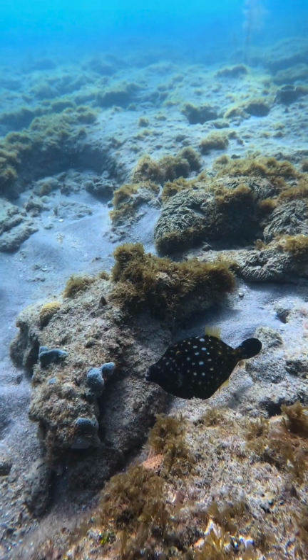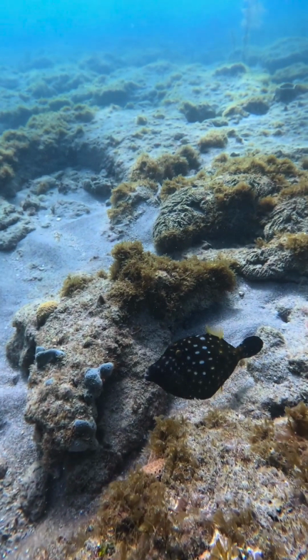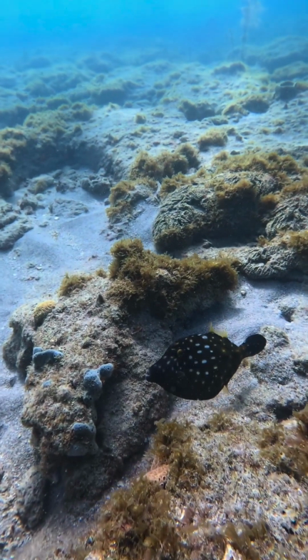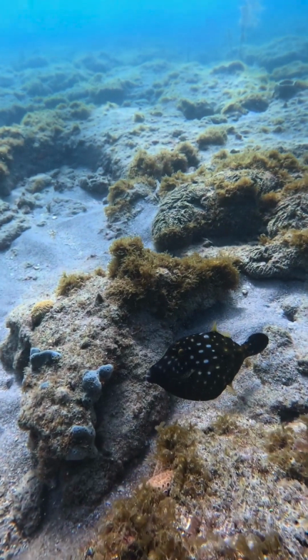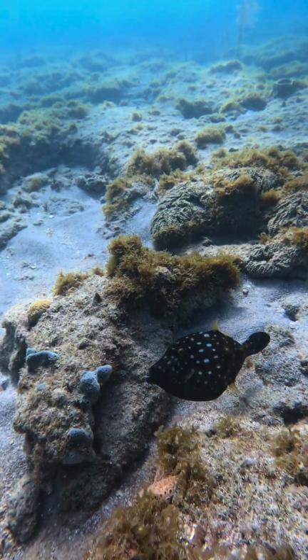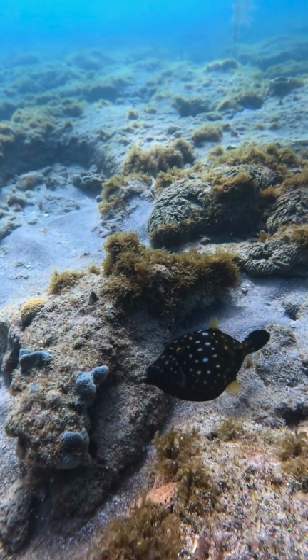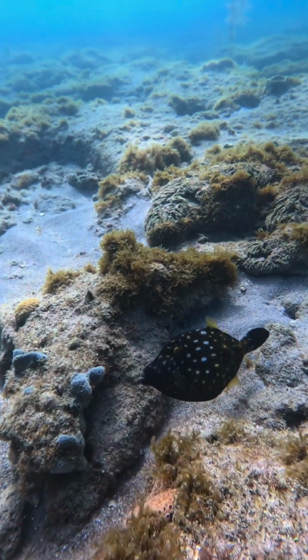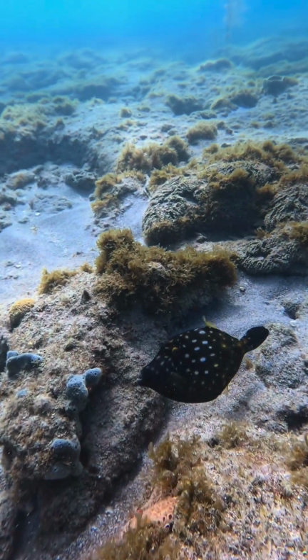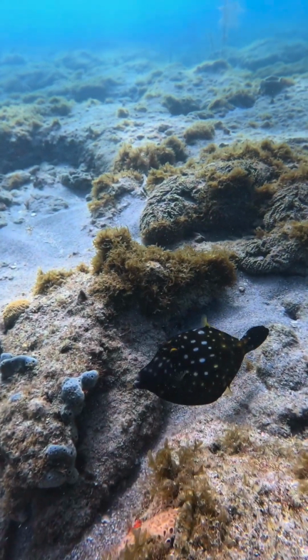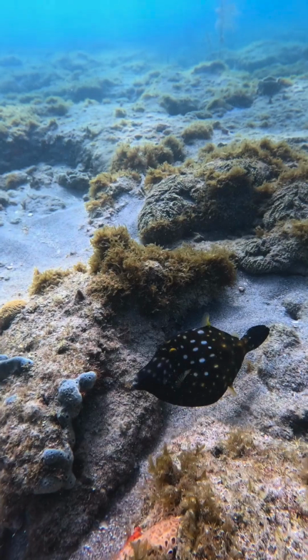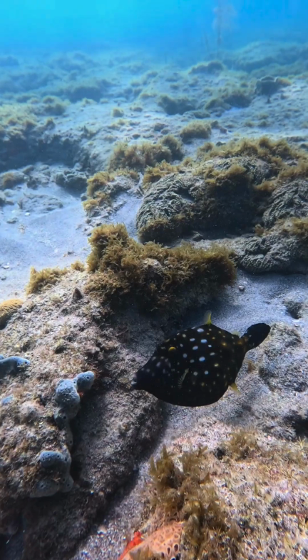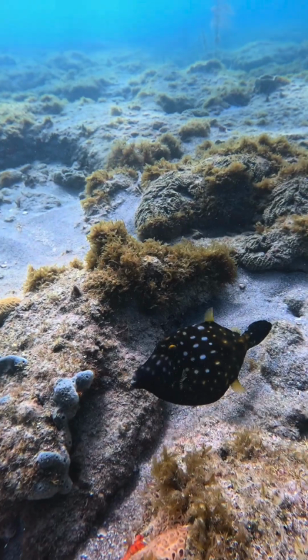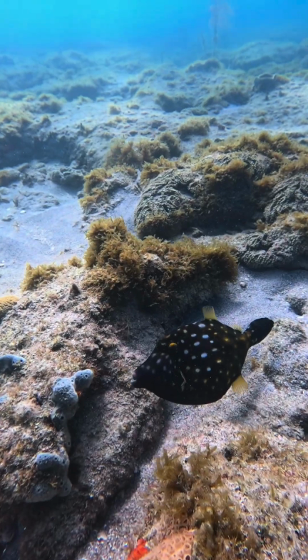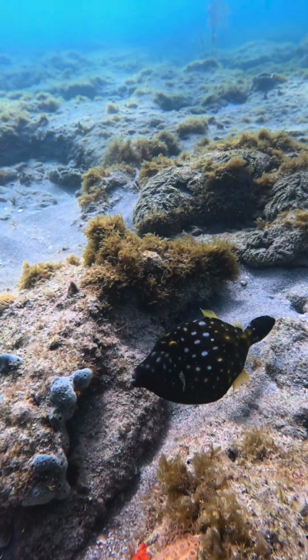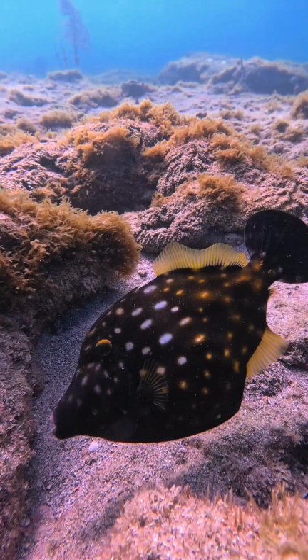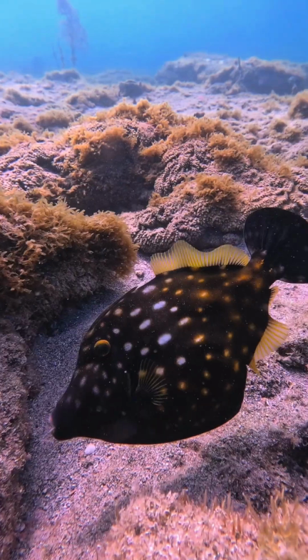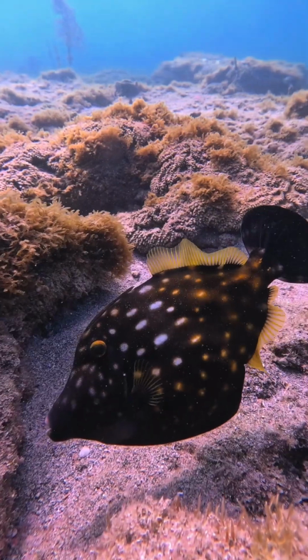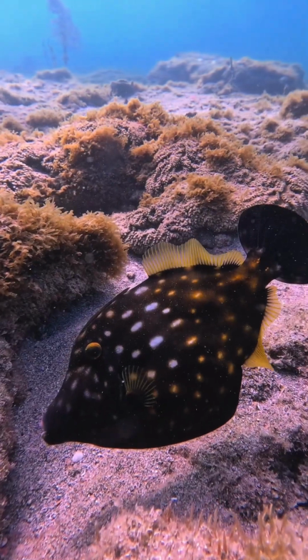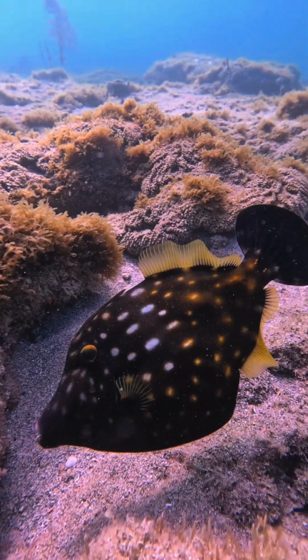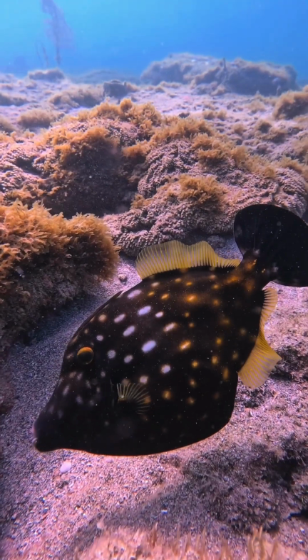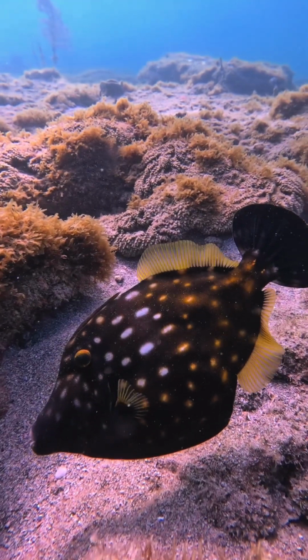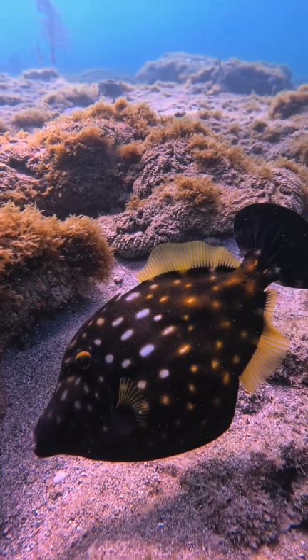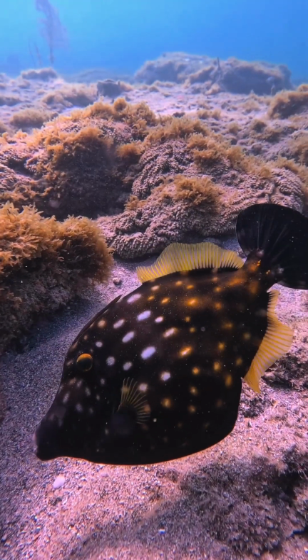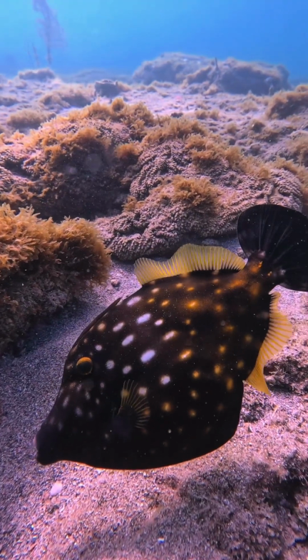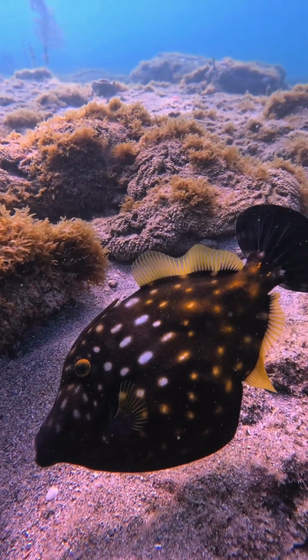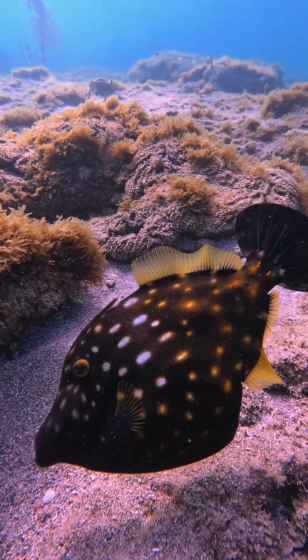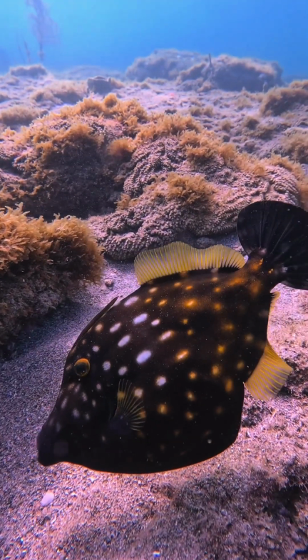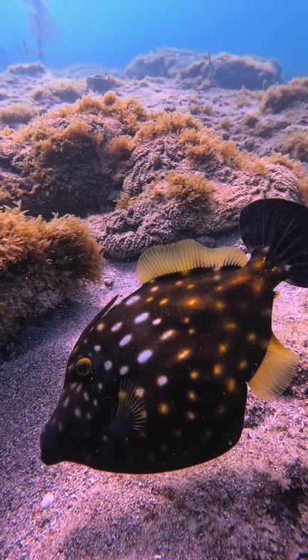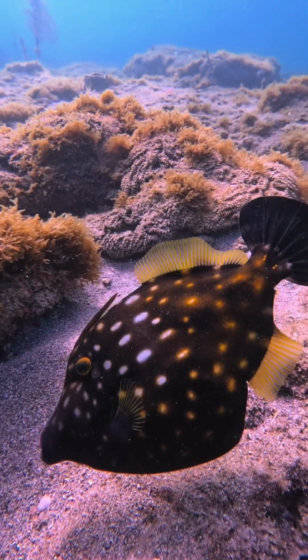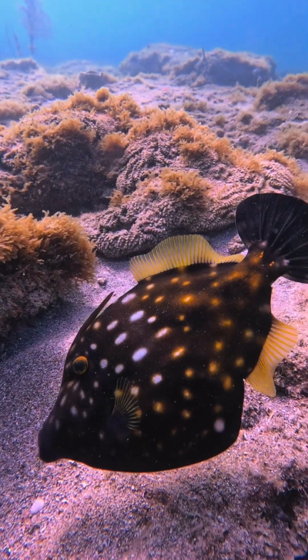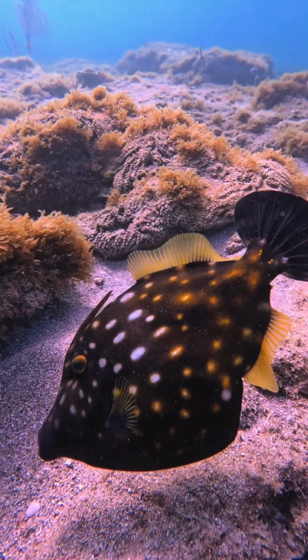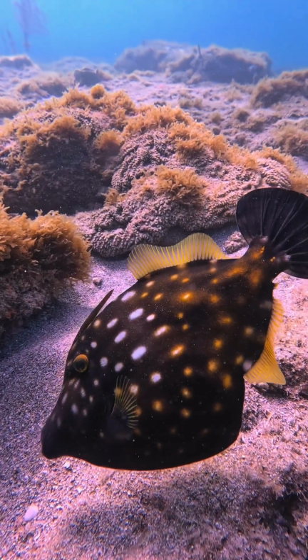As soon as I dove down, I saw this white-spotted filefish. They have scales that feel like sandpaper, and this roughness is how they got their name.